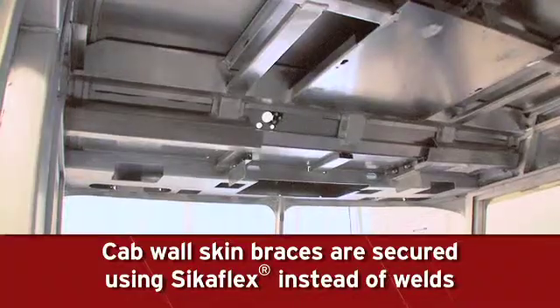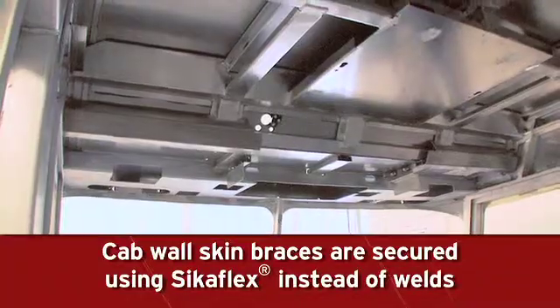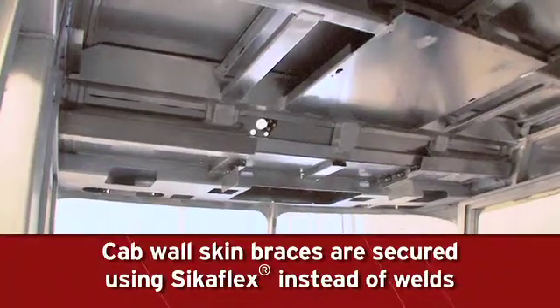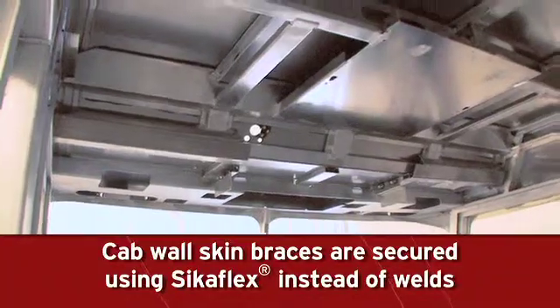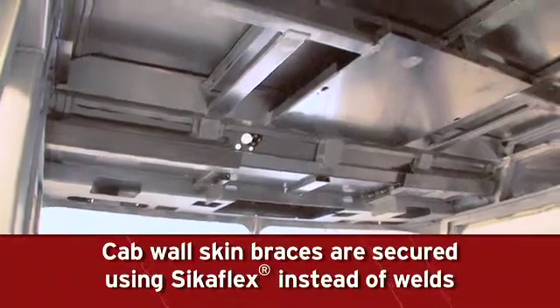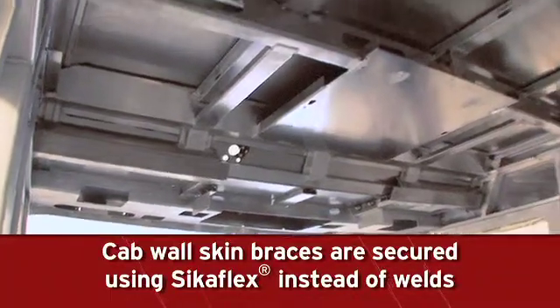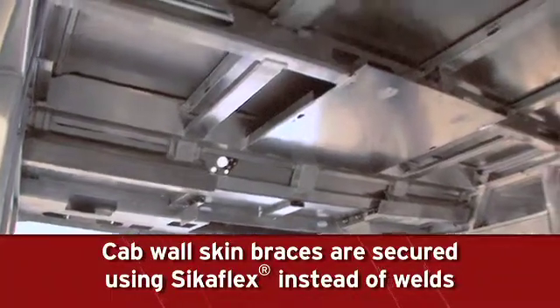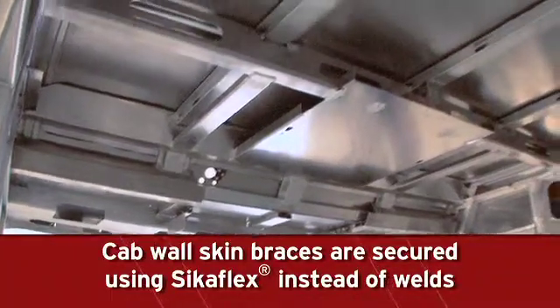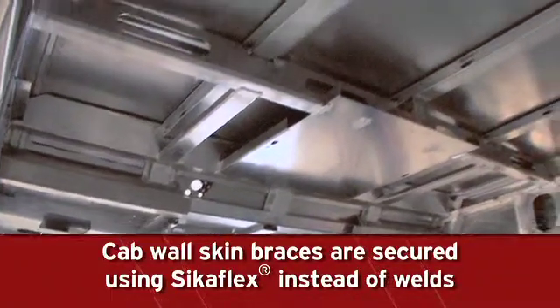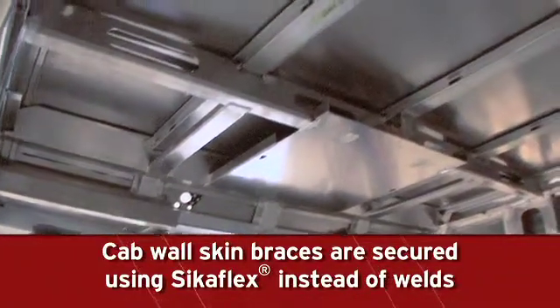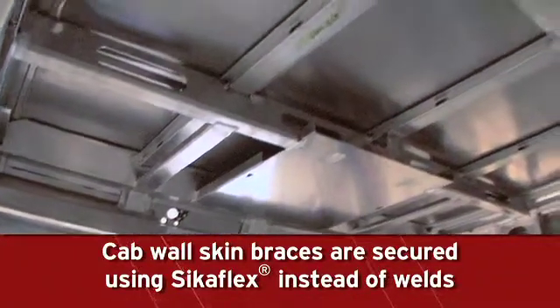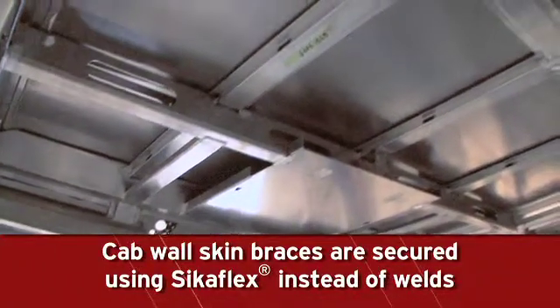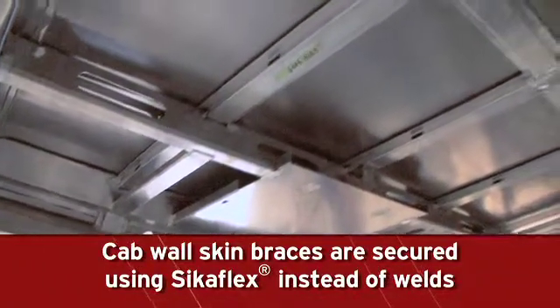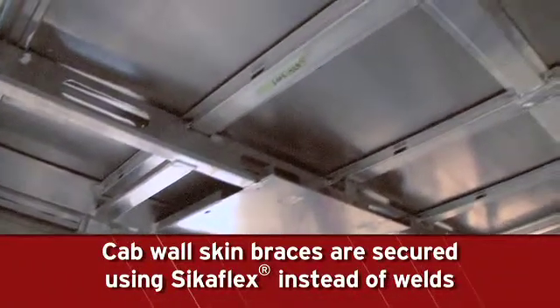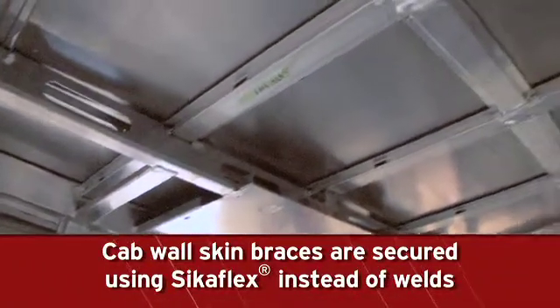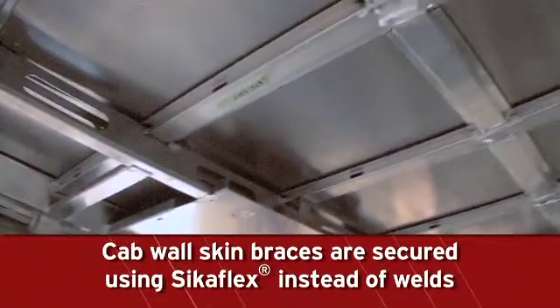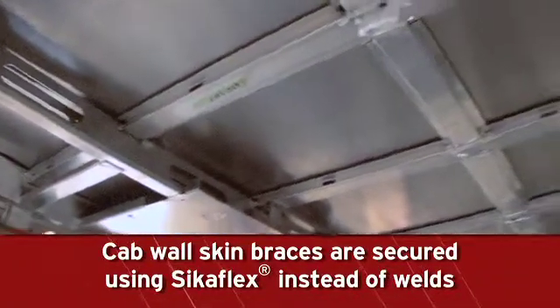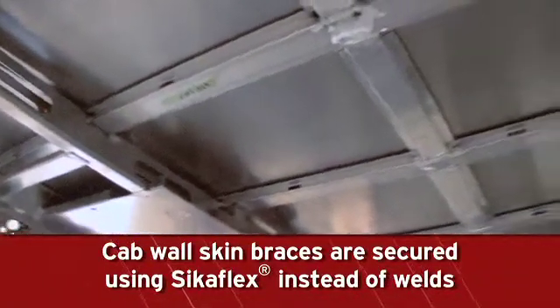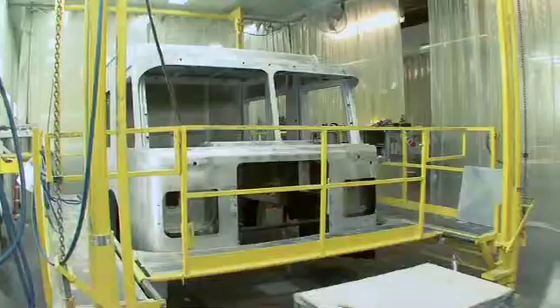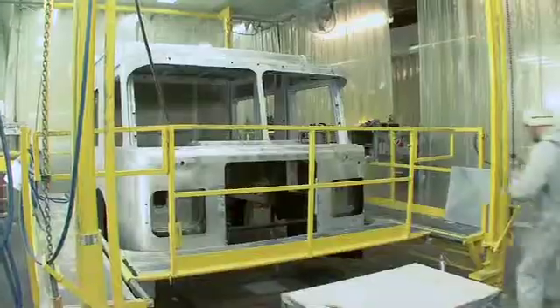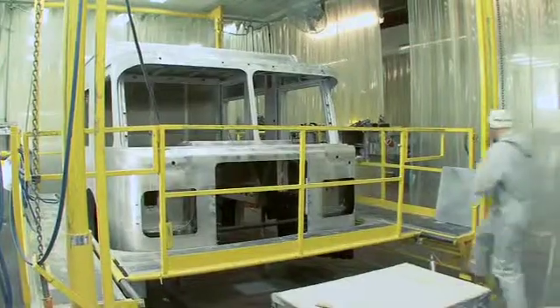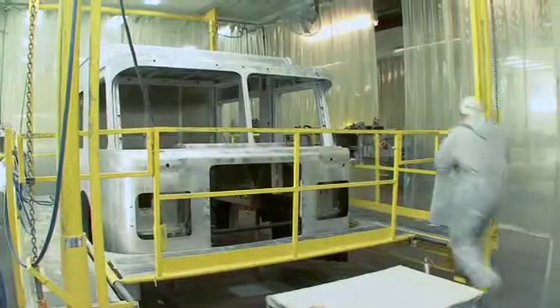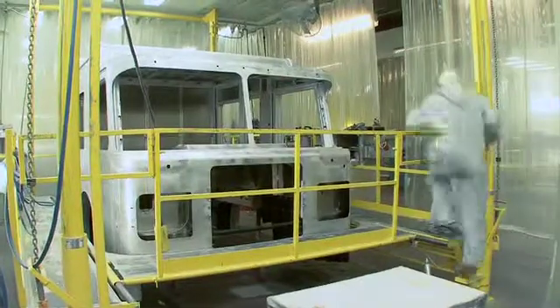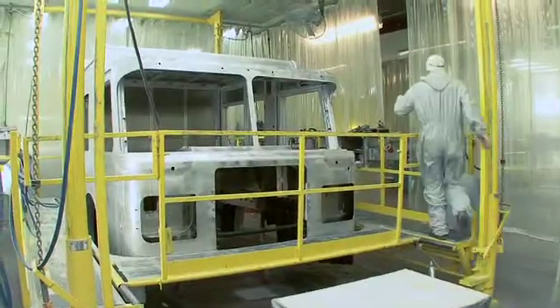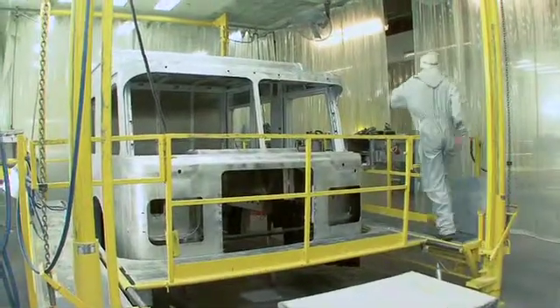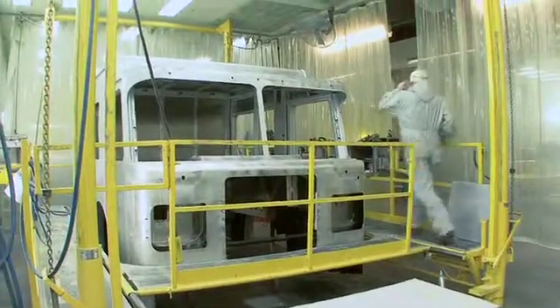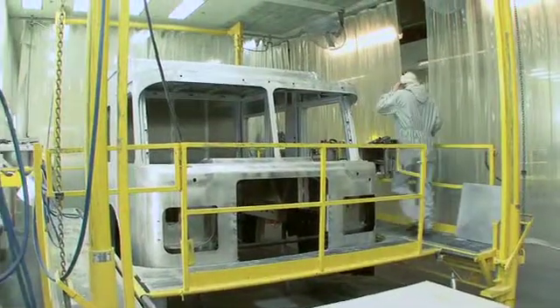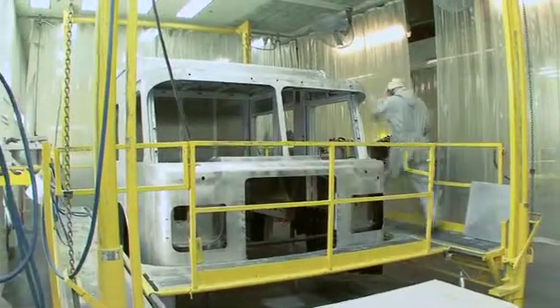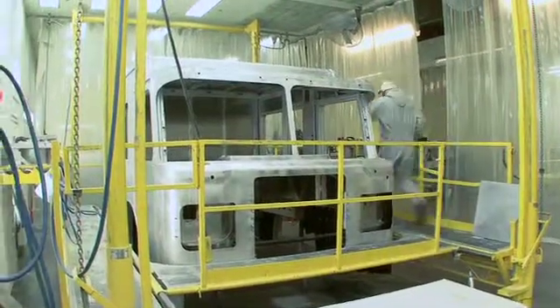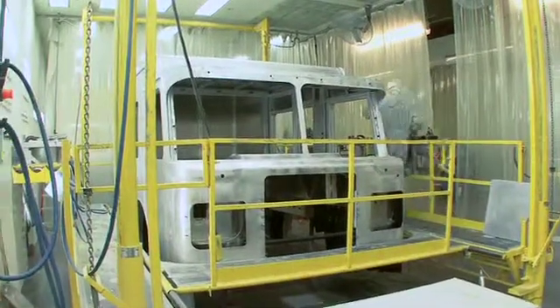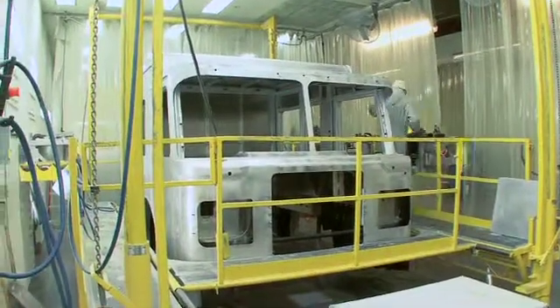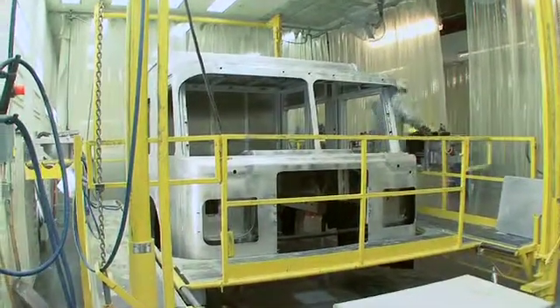All non-welded seams are bonded using Sikaflex for improved fit and finish. Spartan has a best-in-class approach to prepping the cab for paint.